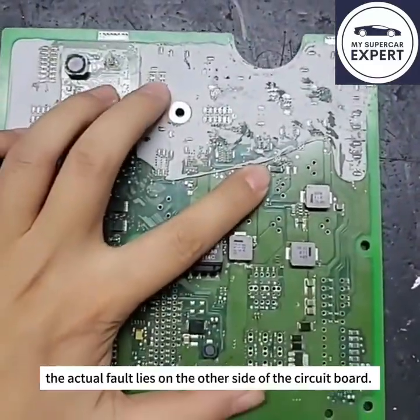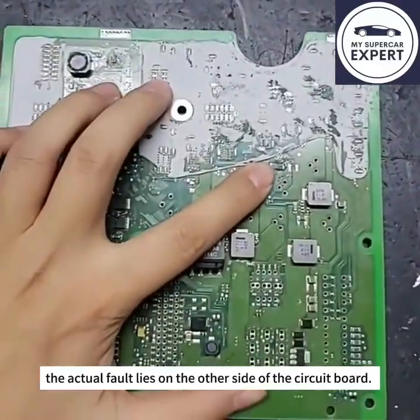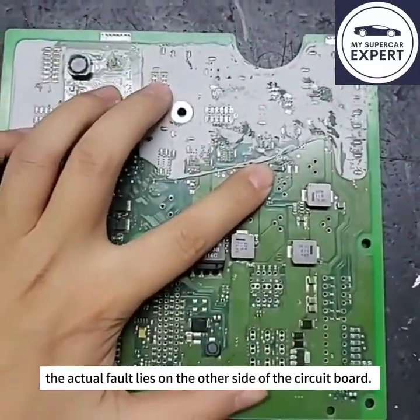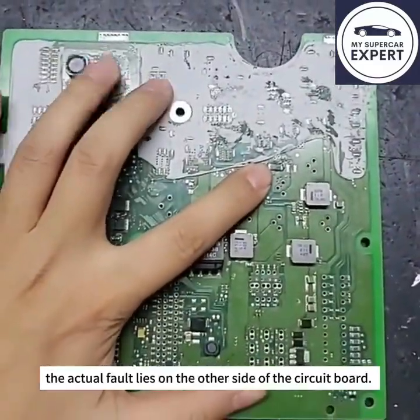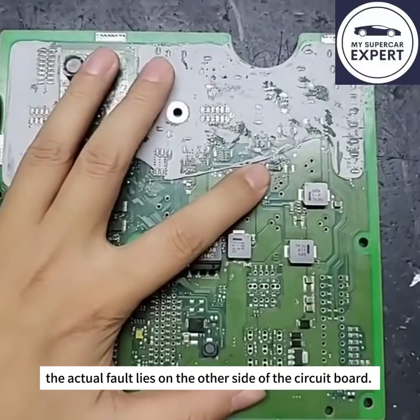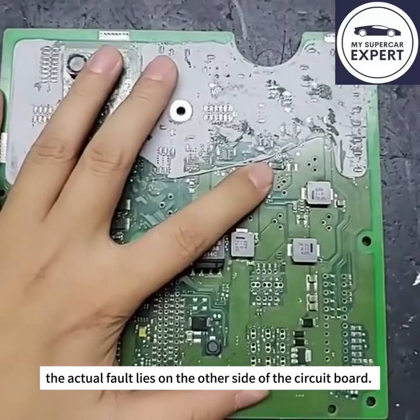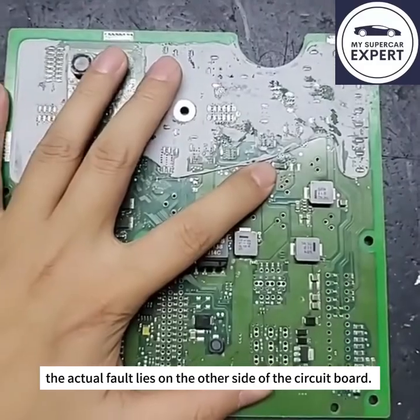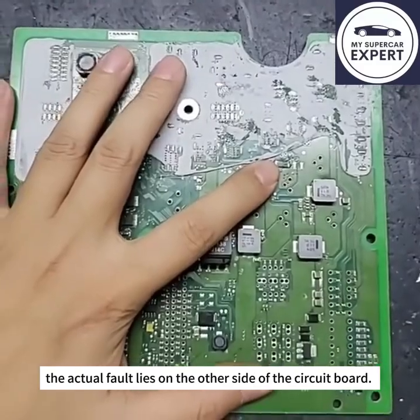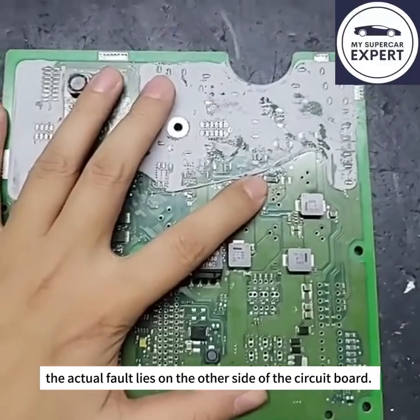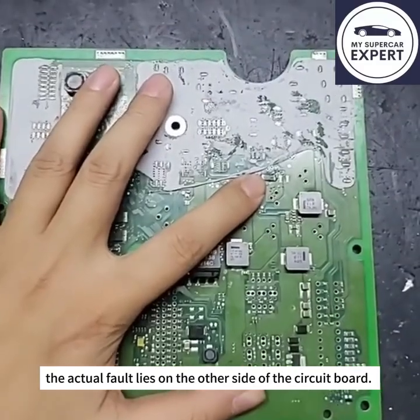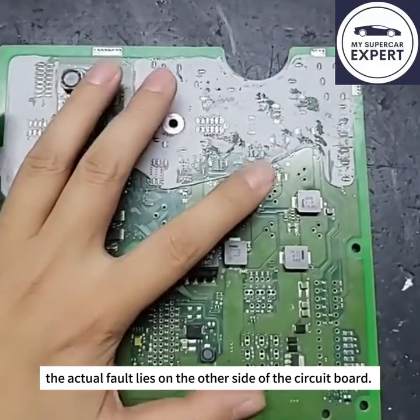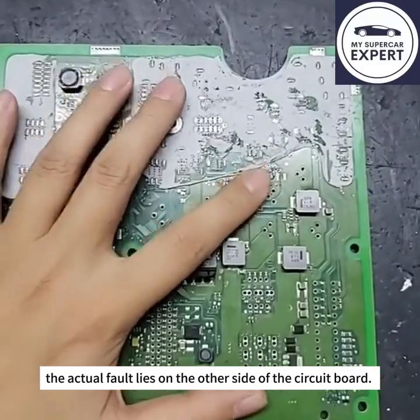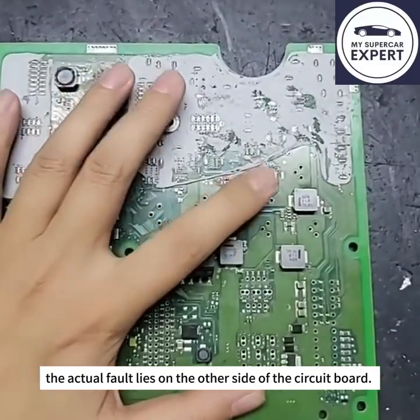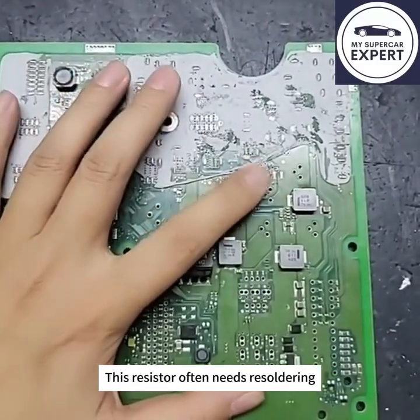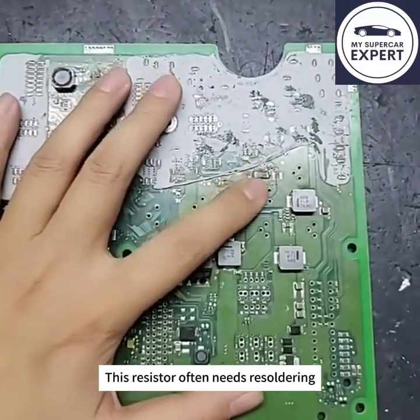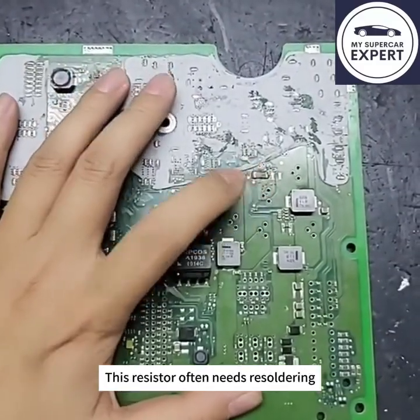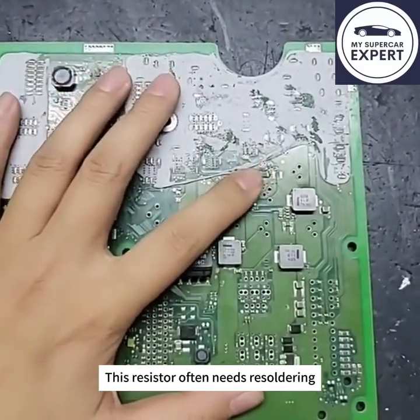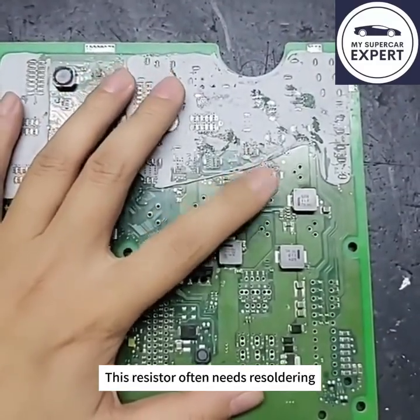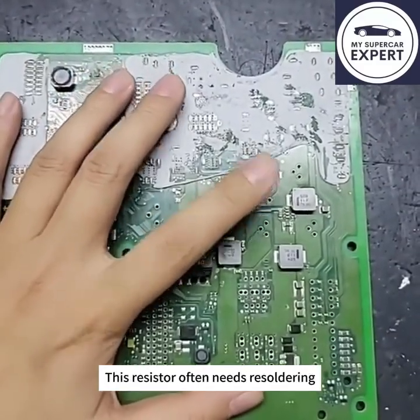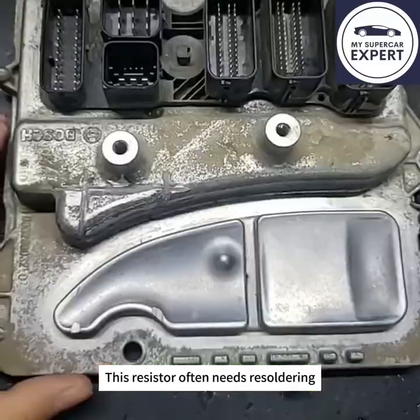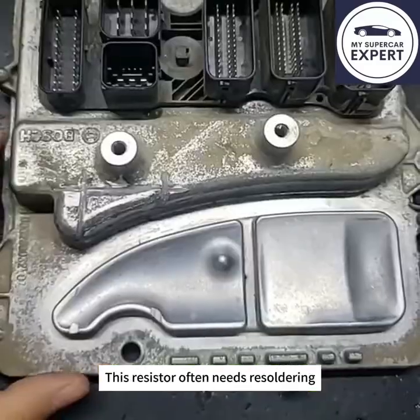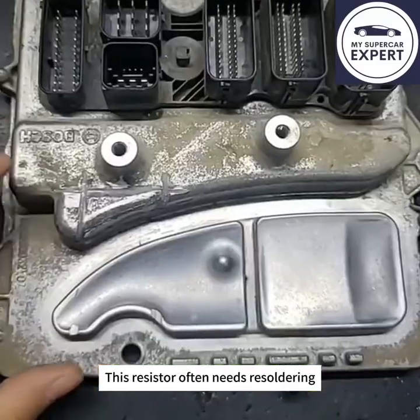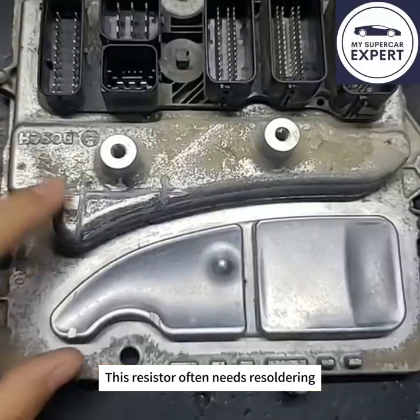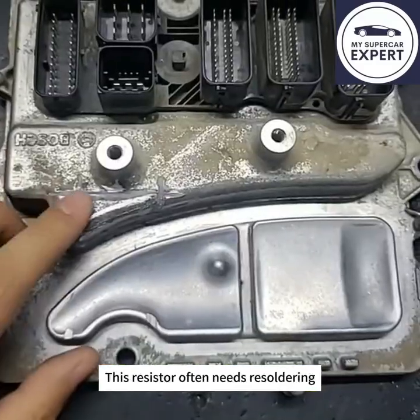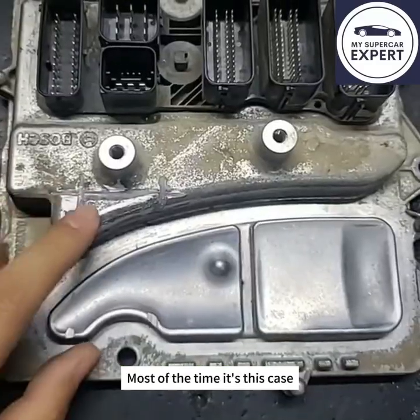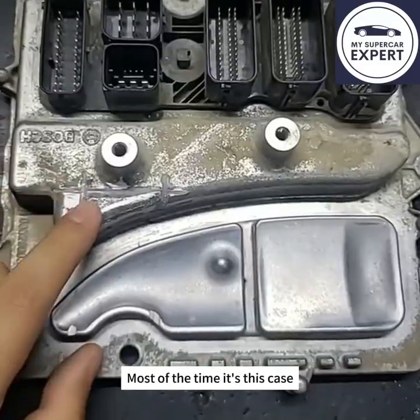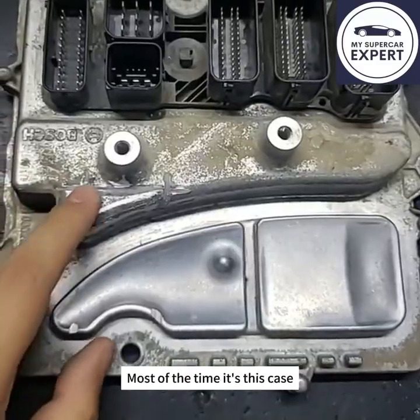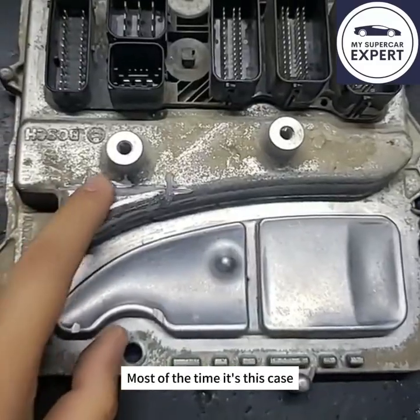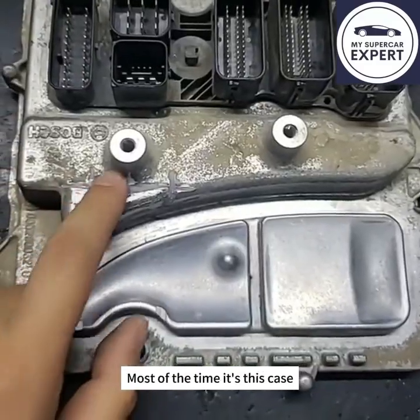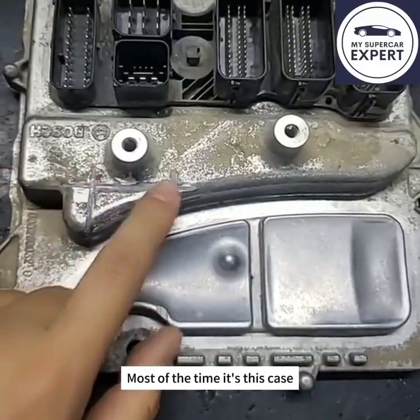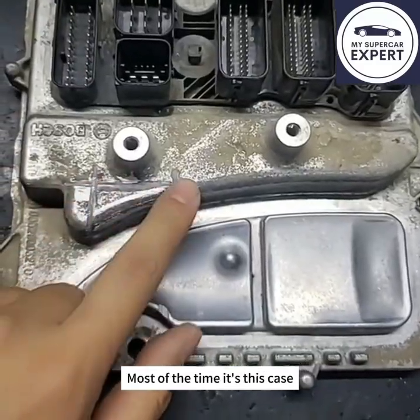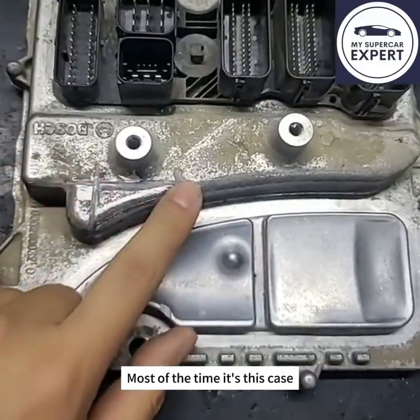The actual fault lies on the other side of the circuit board. This resistor often needs resoldering — most of the time, it's this case.